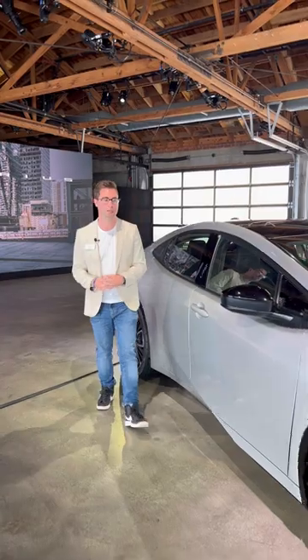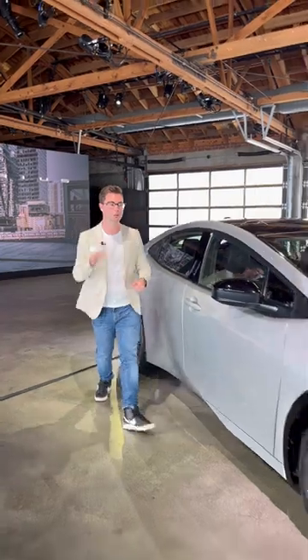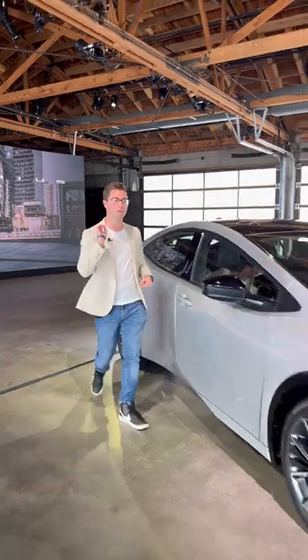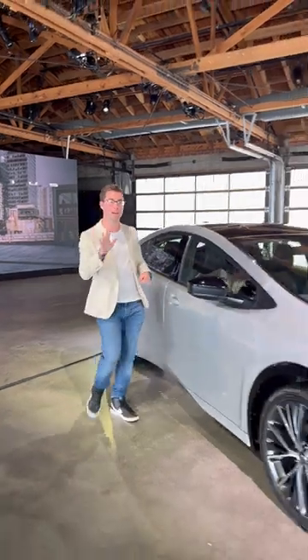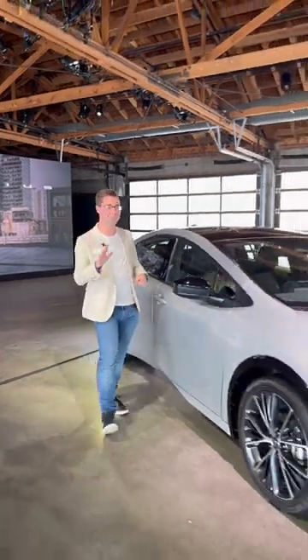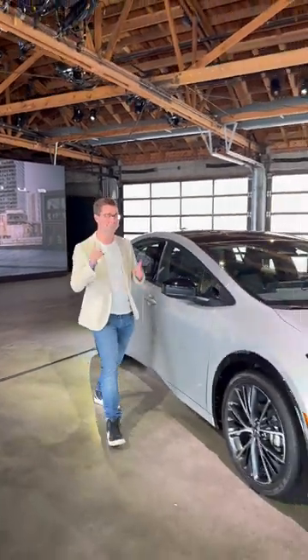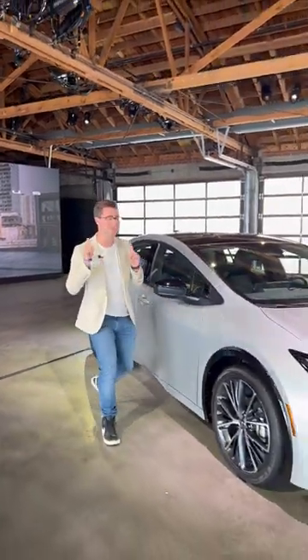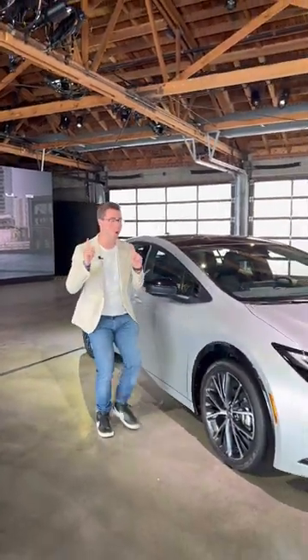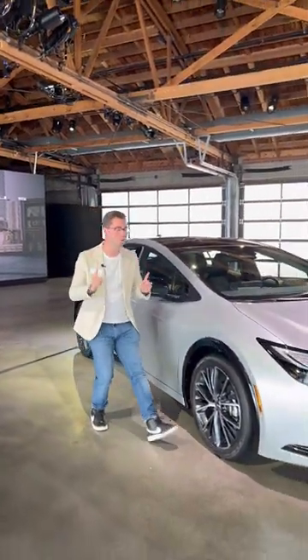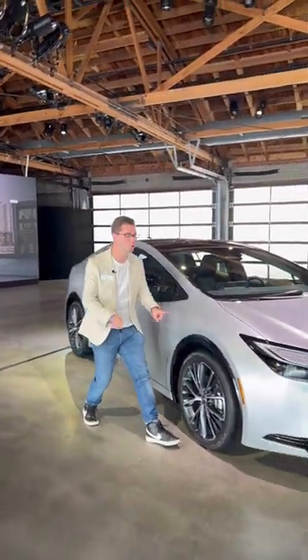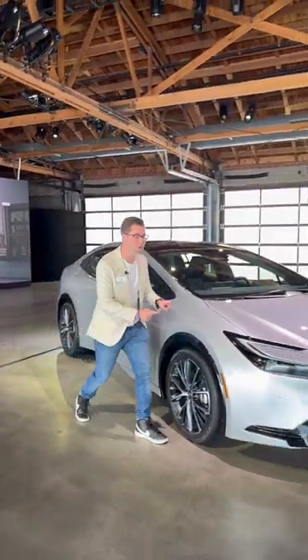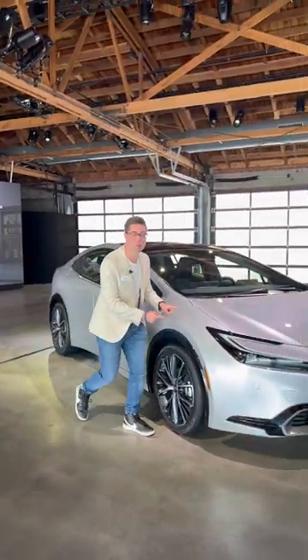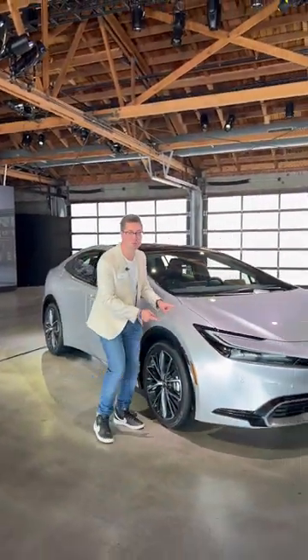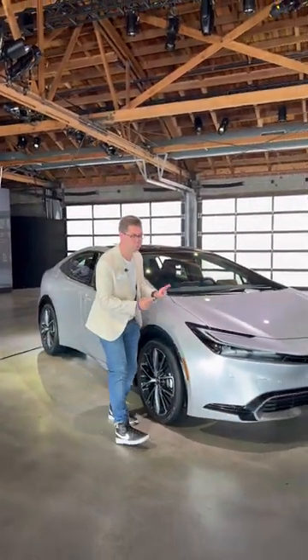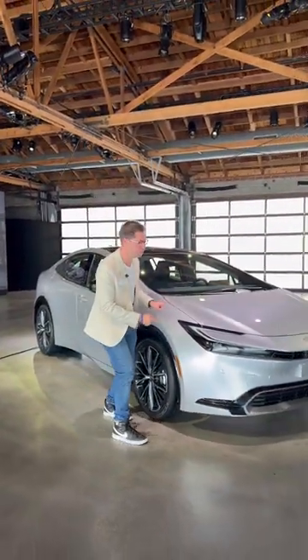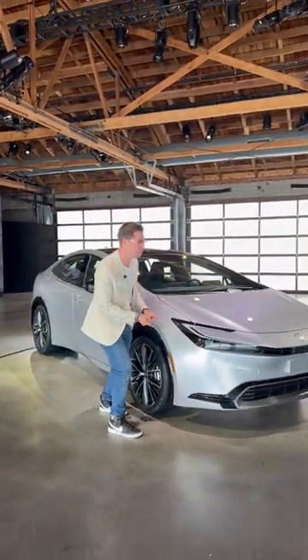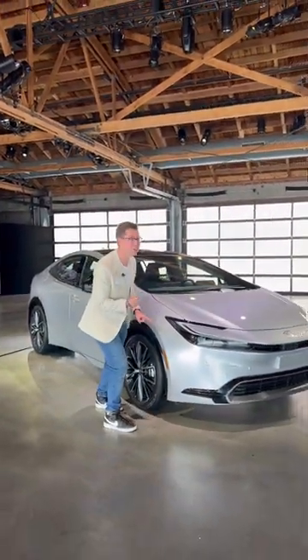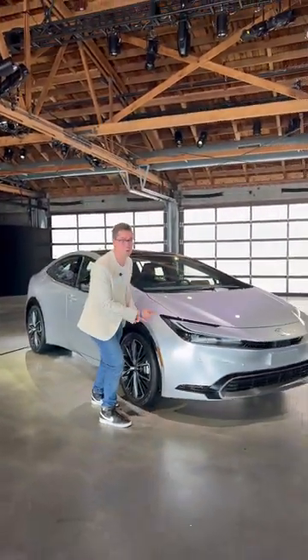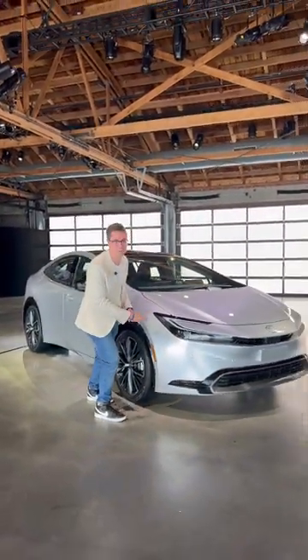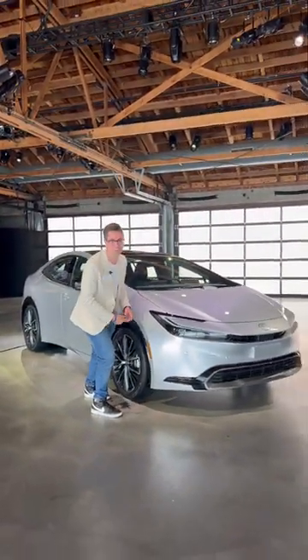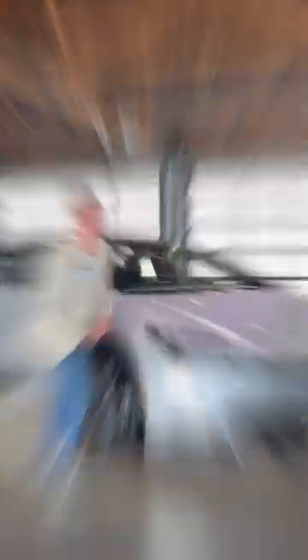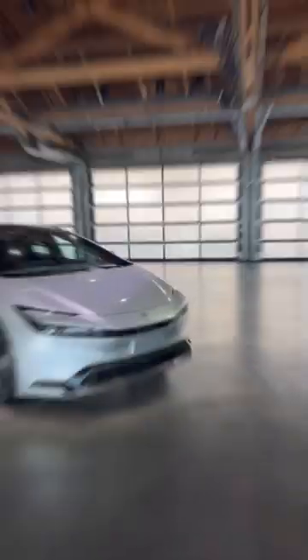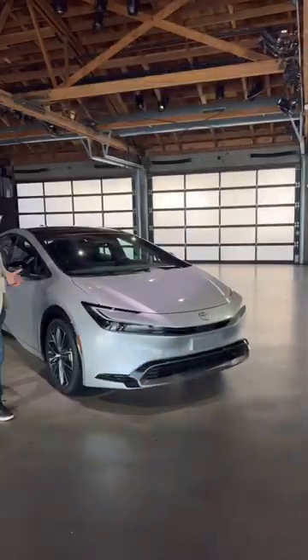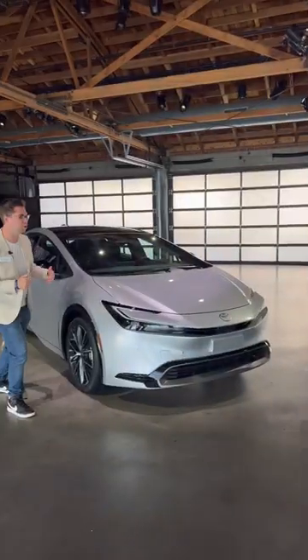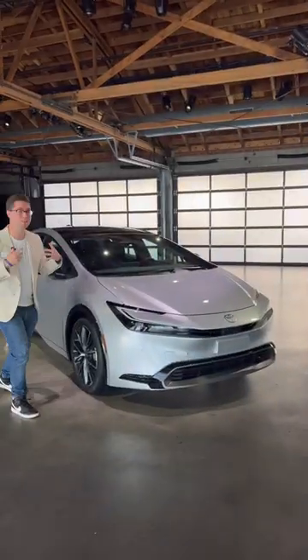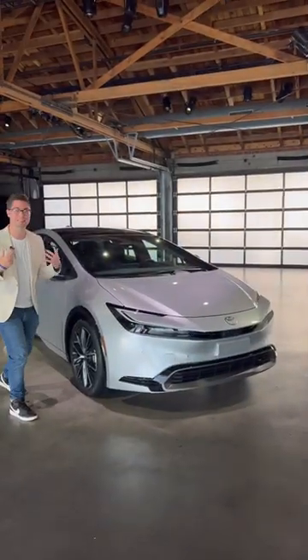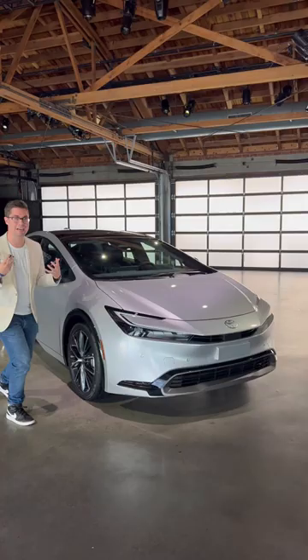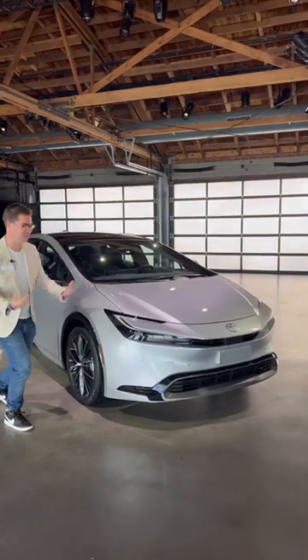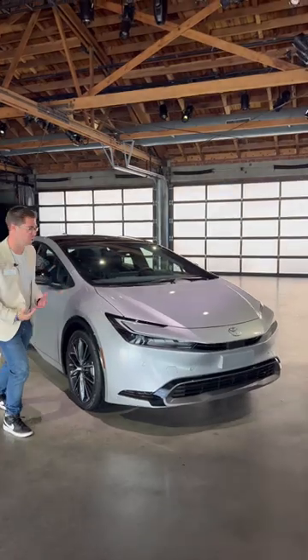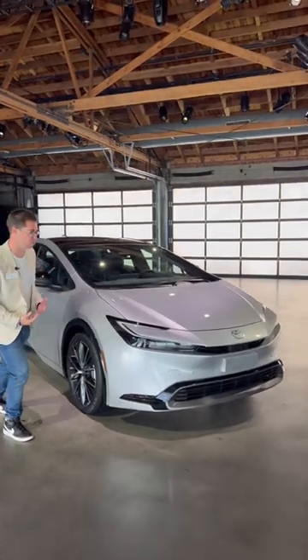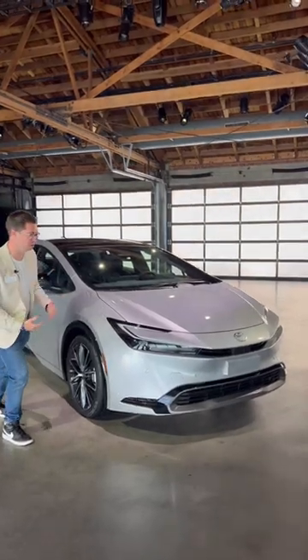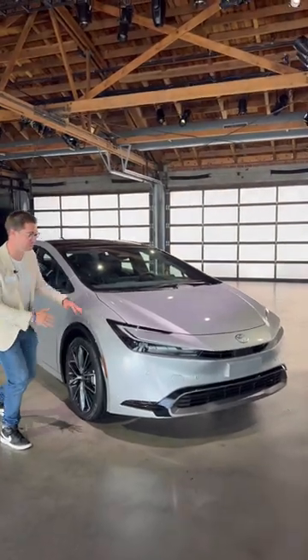Here are five things about the all-new 2023 Toyota Prius you'll want to know. Reason one: the design of this all-new Prius.